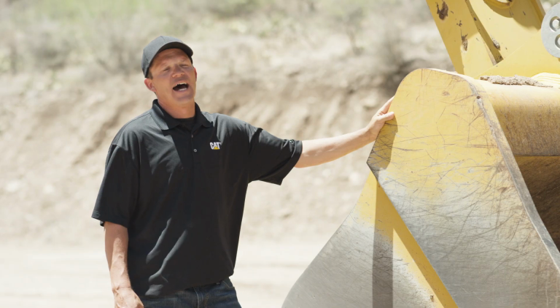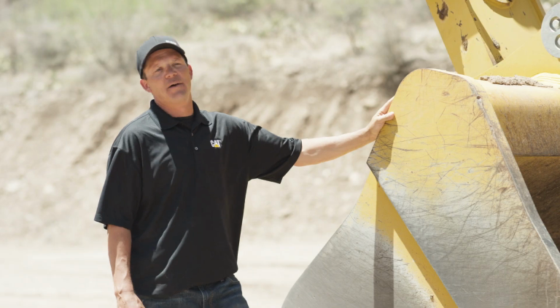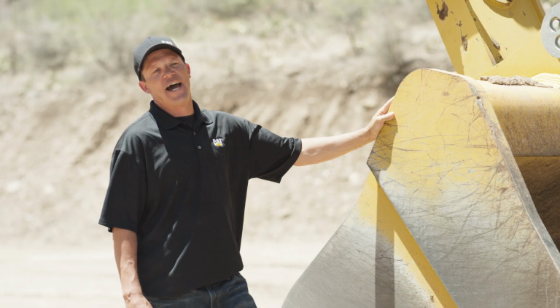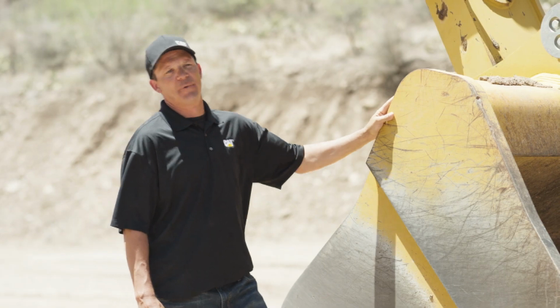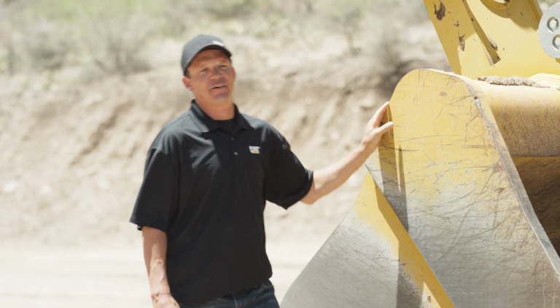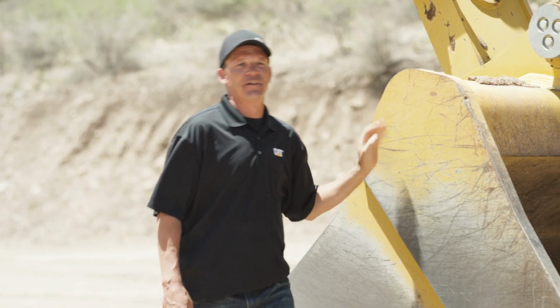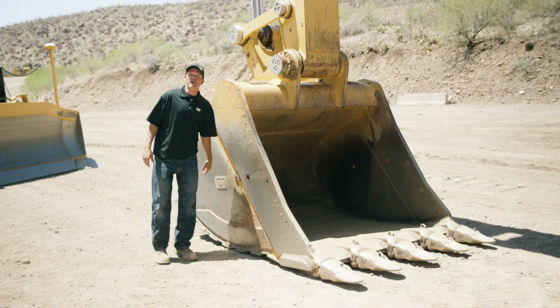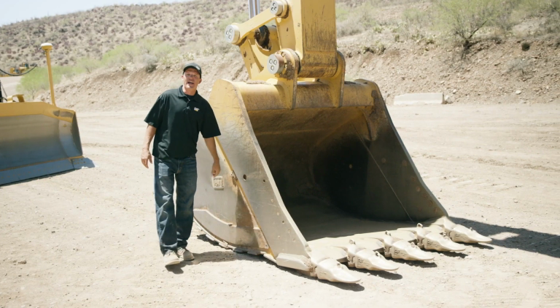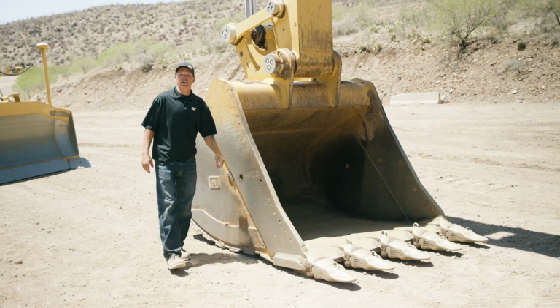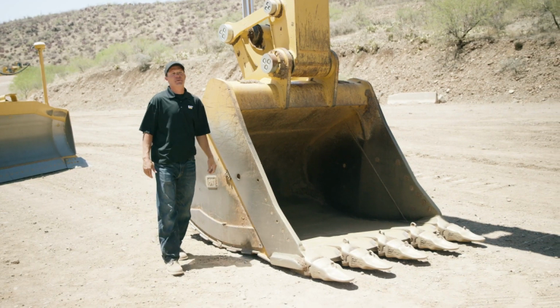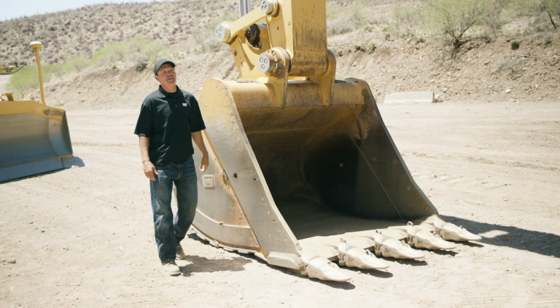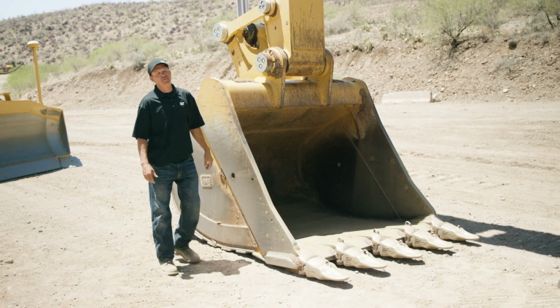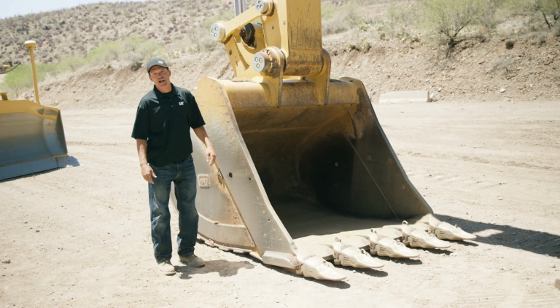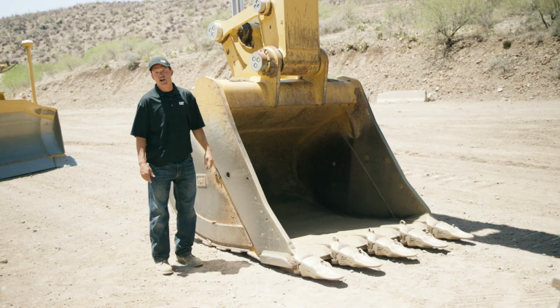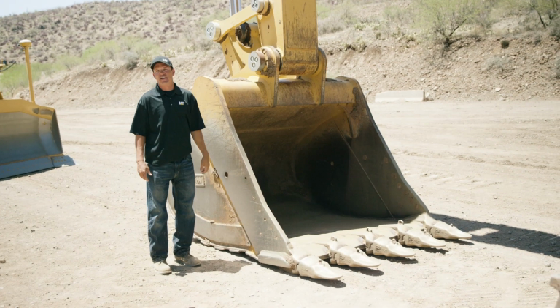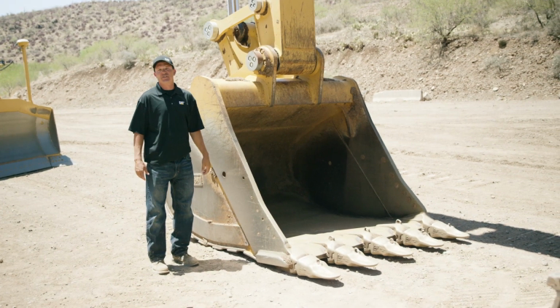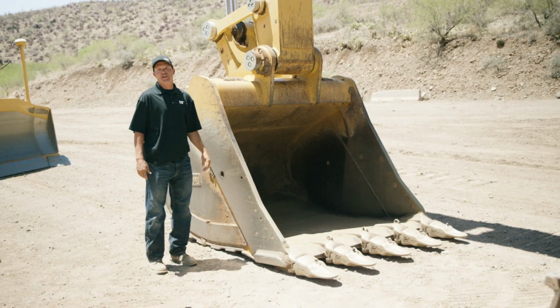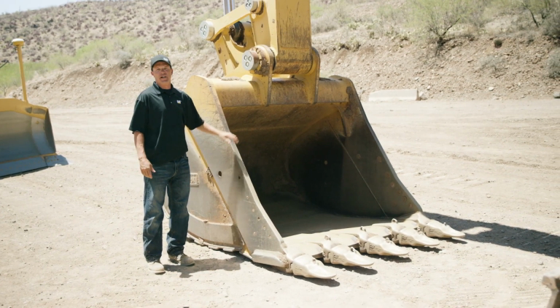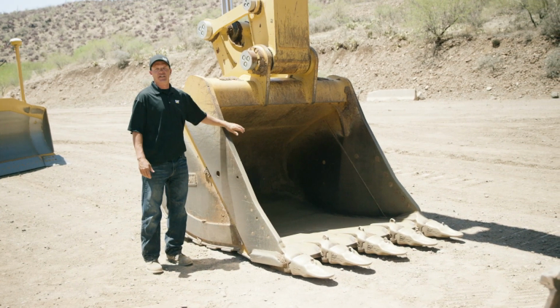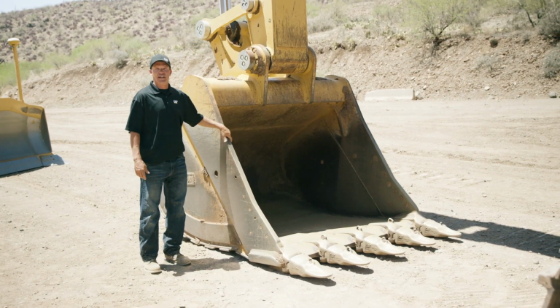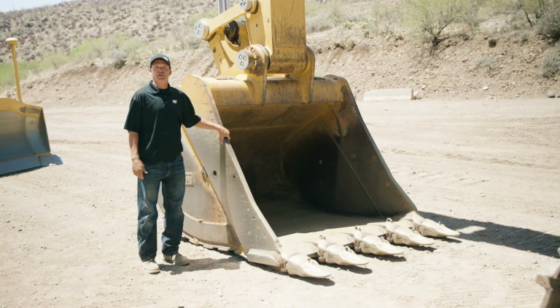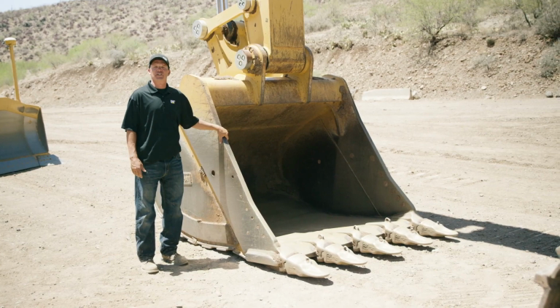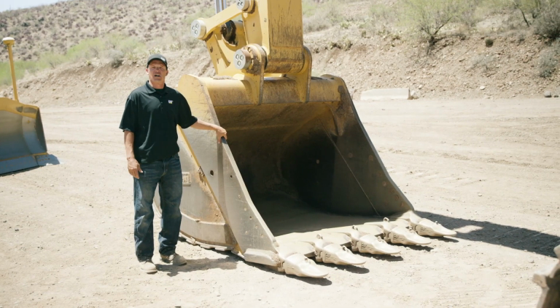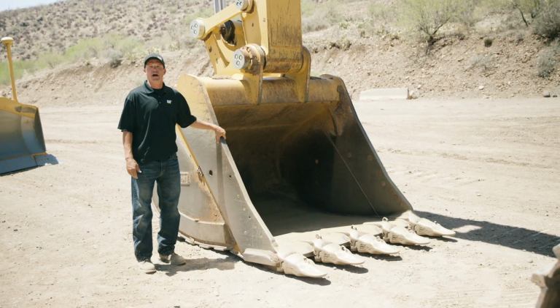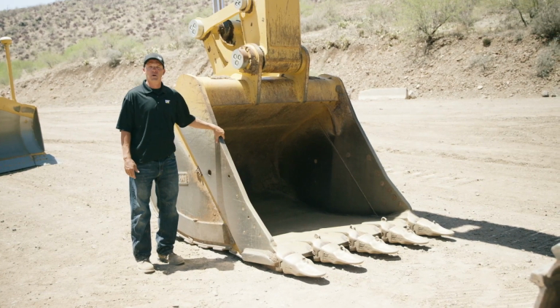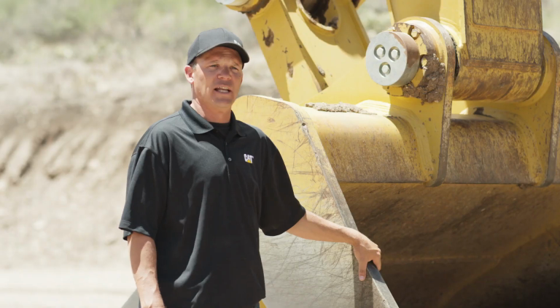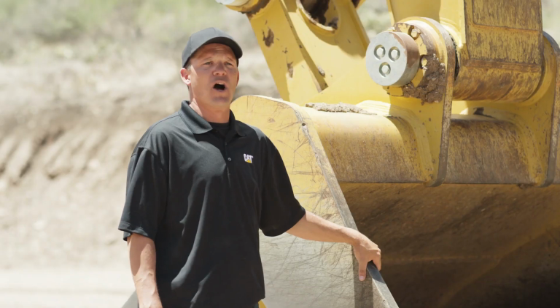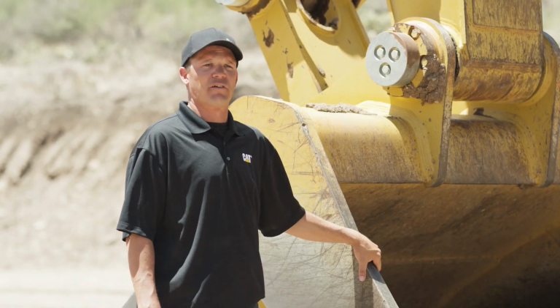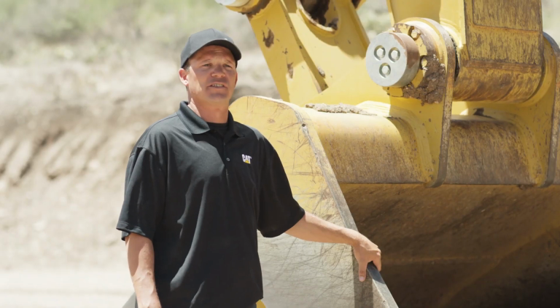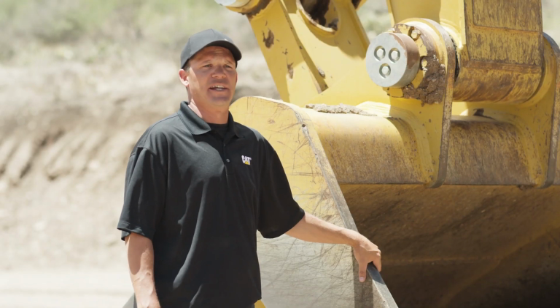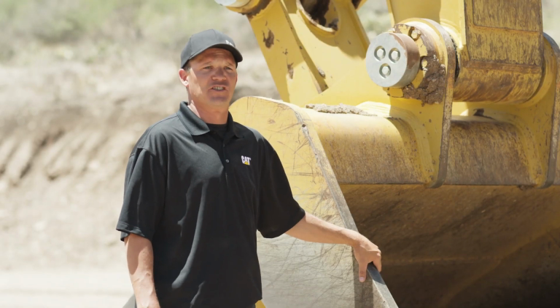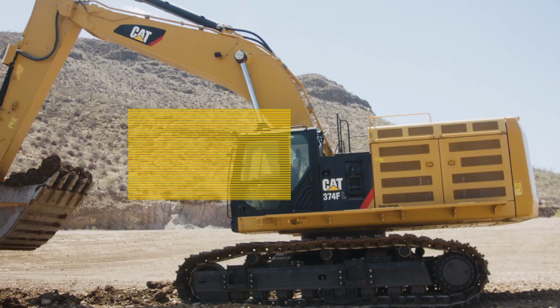Hi, I'm Kyle Brown, and here we have a 374 hydraulic excavator bucket, and today we're here to talk about daily walk-arounds and maintenance checks.